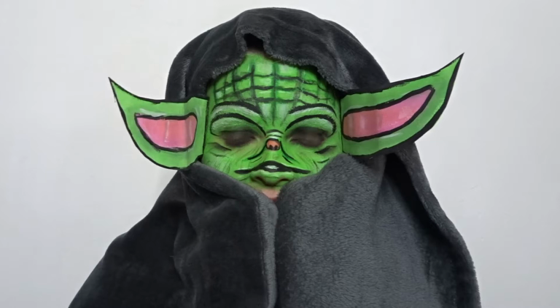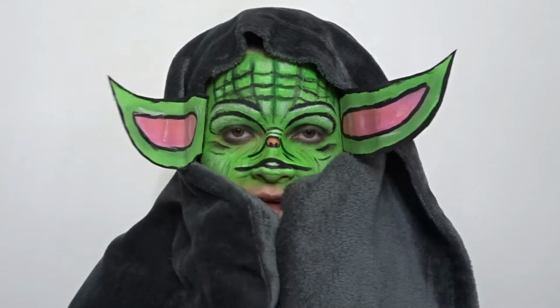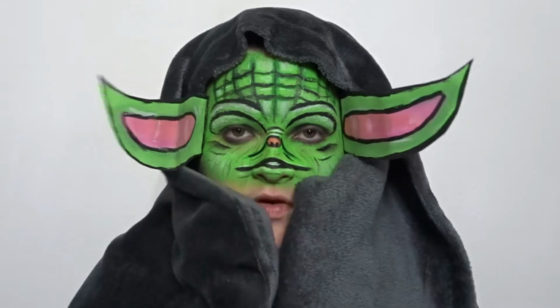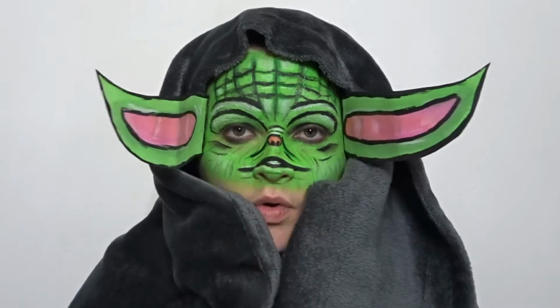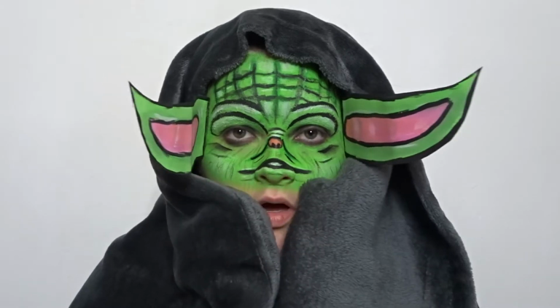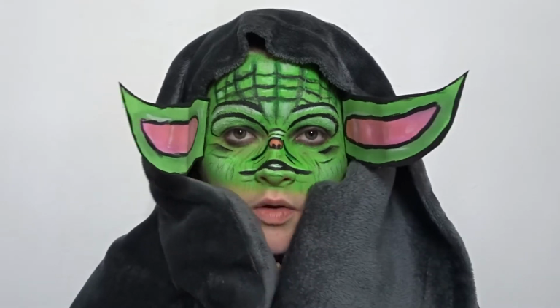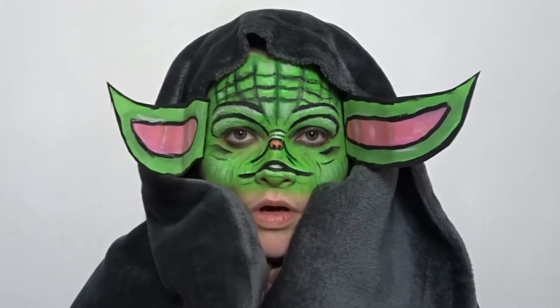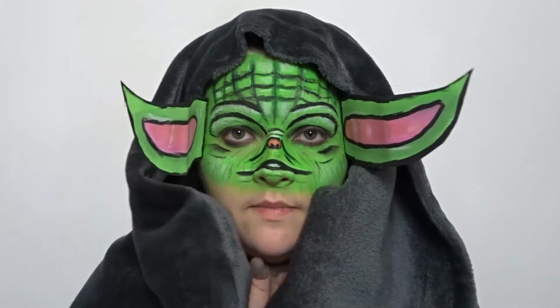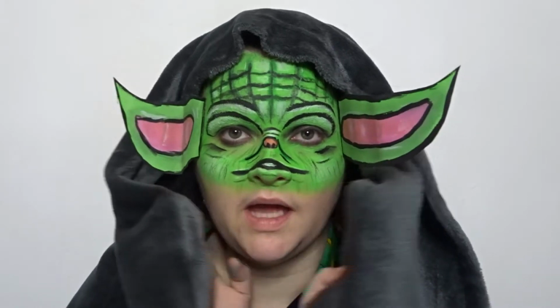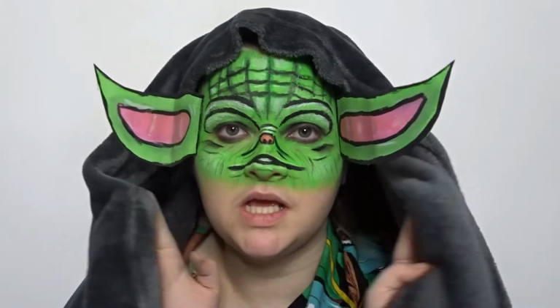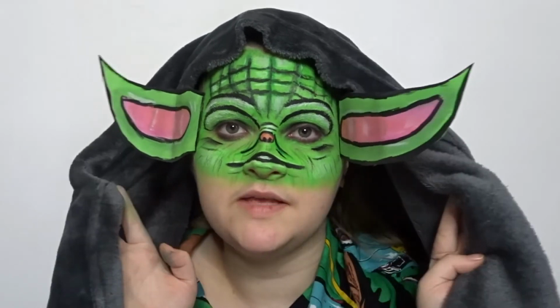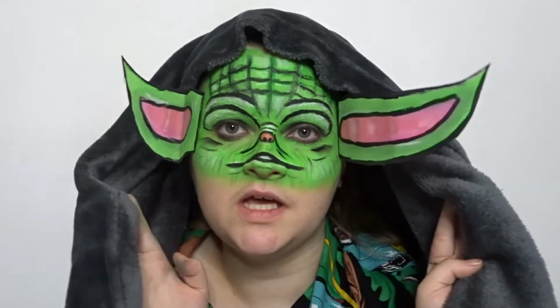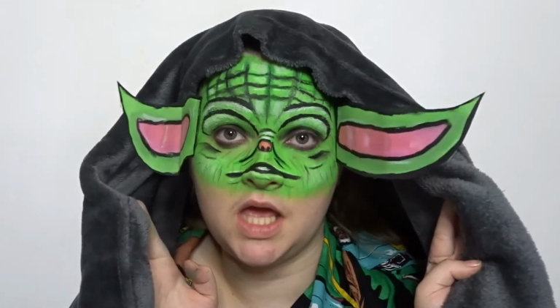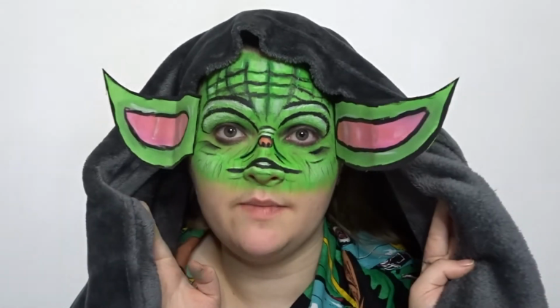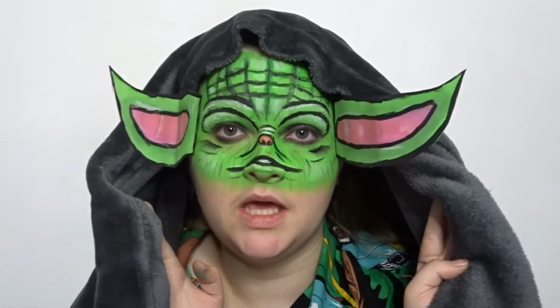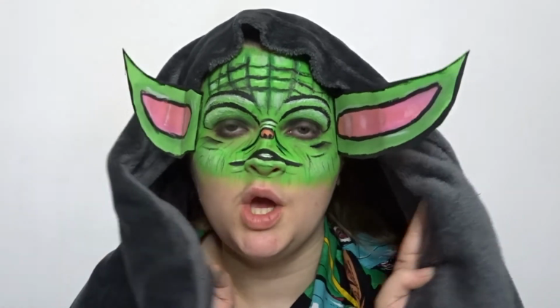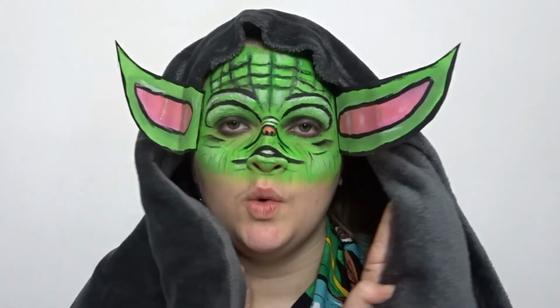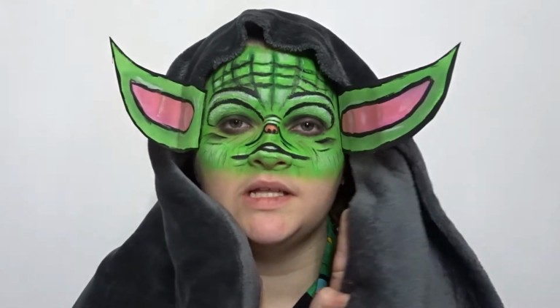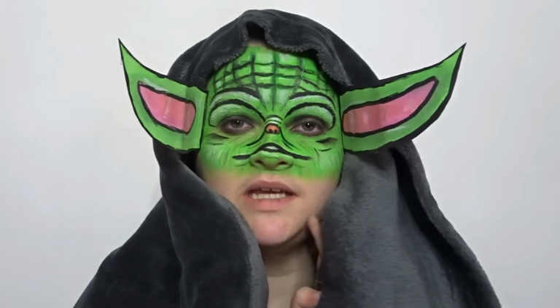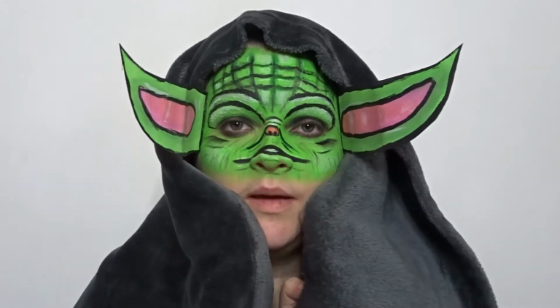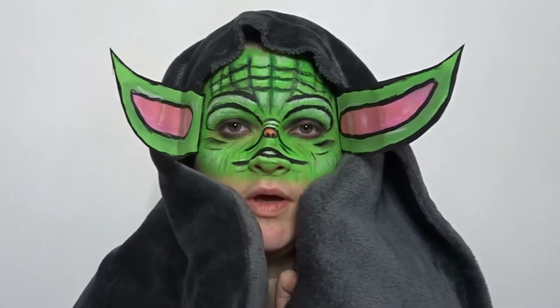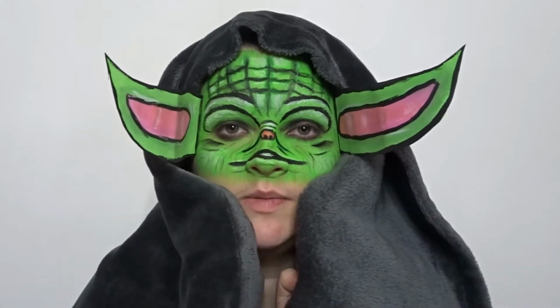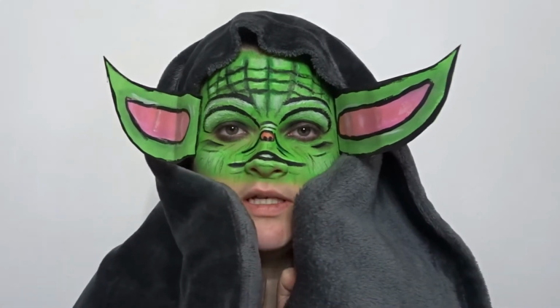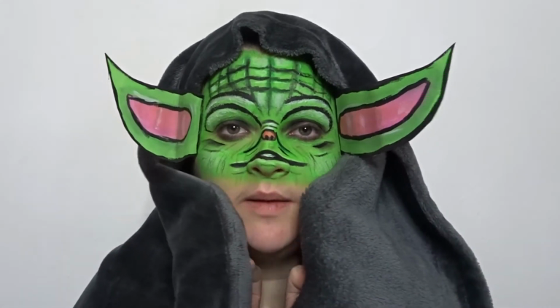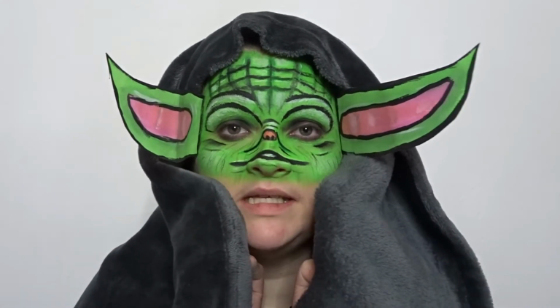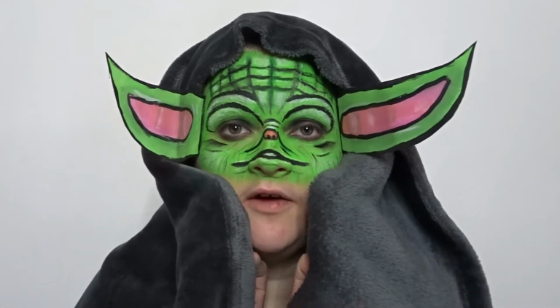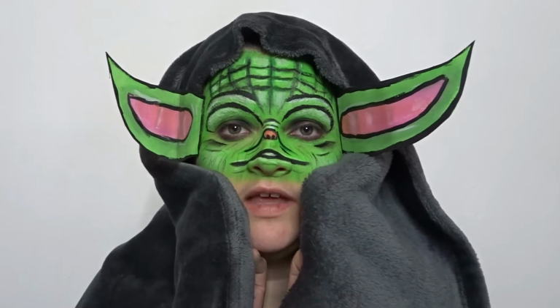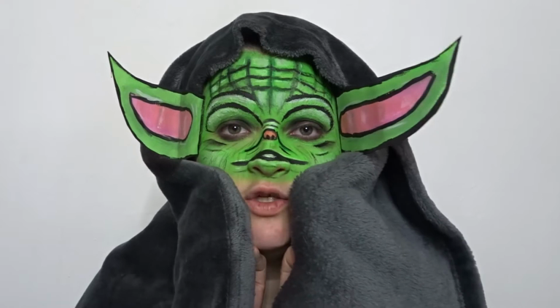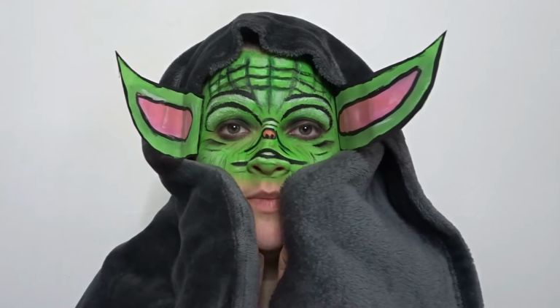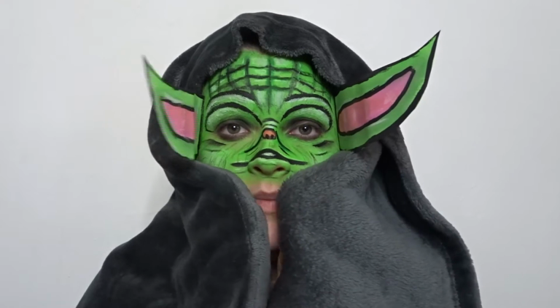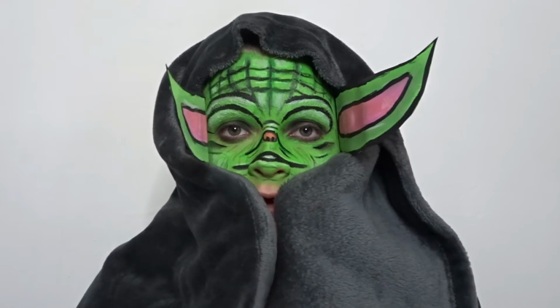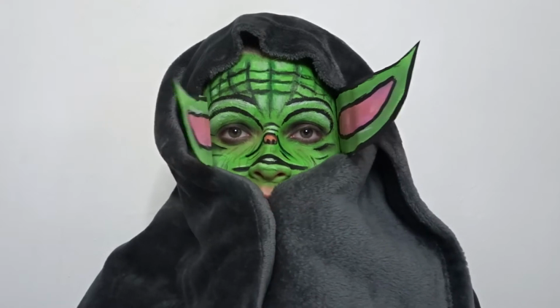Hey everyone, welcome back to SFX Amy, where today I'm going to be turning myself into Baby Yoda.